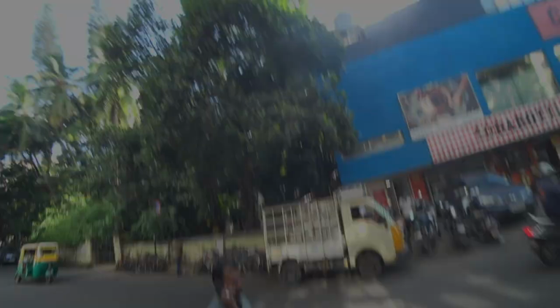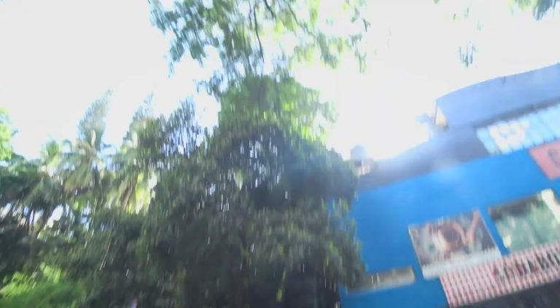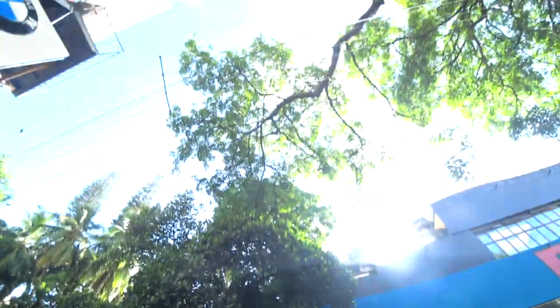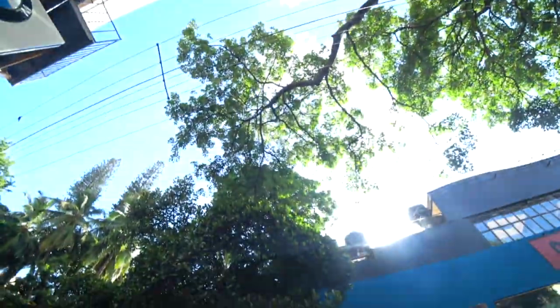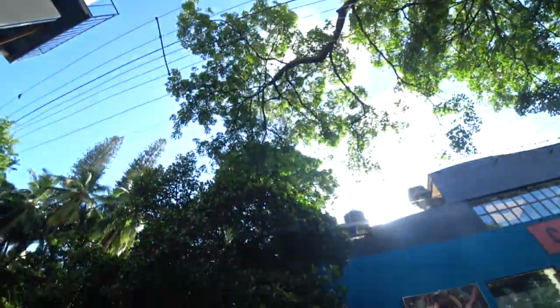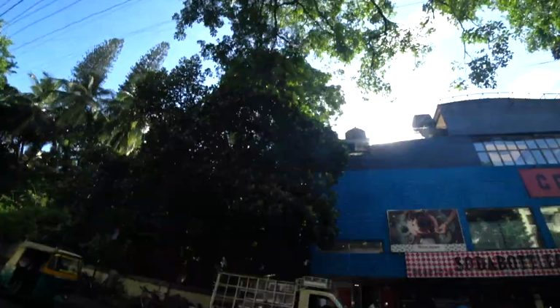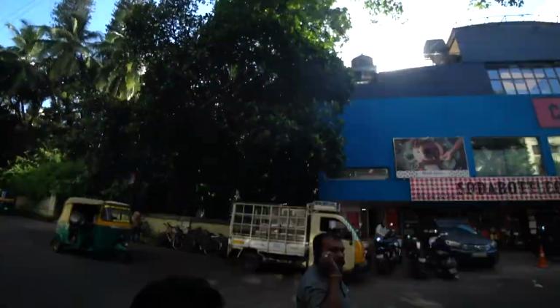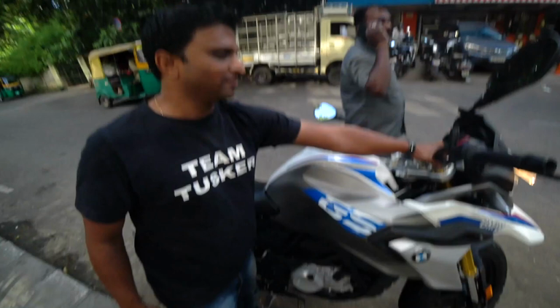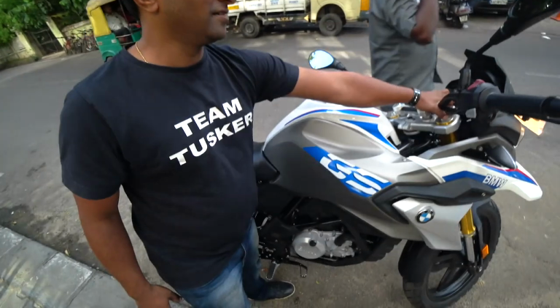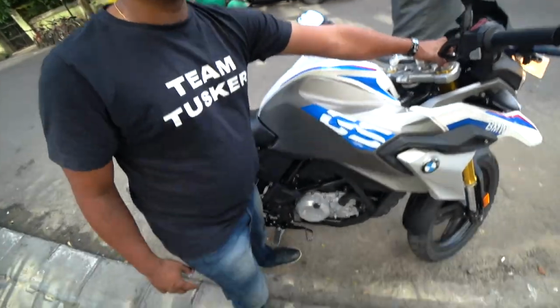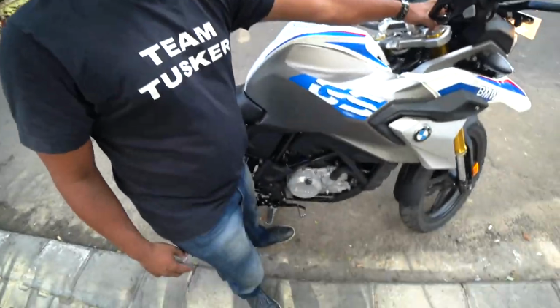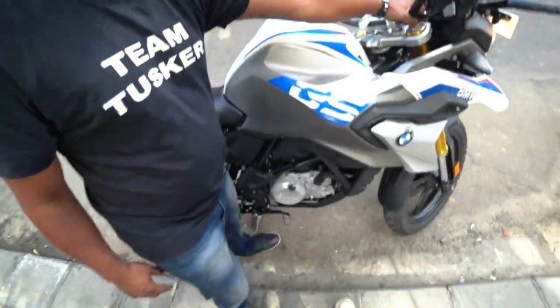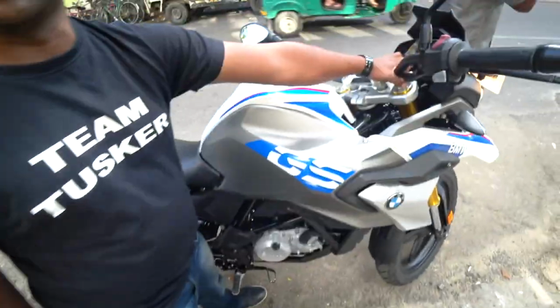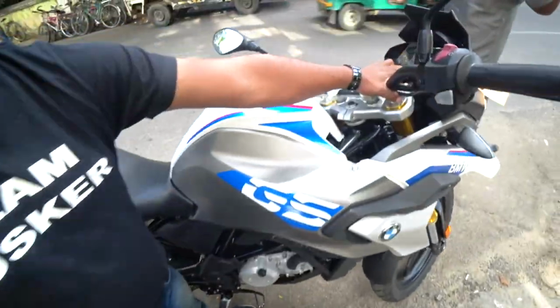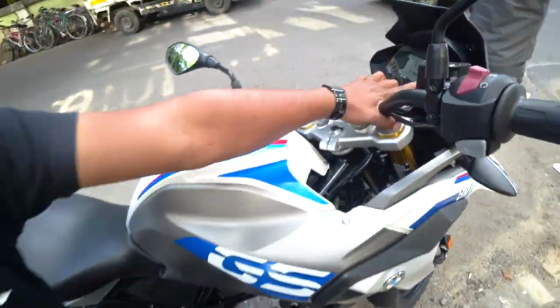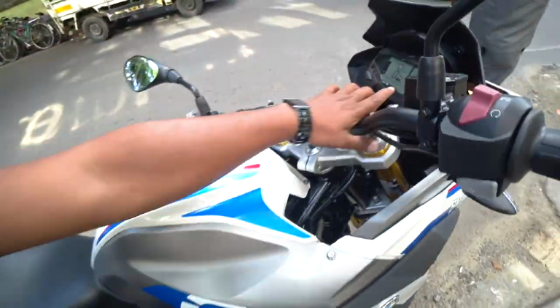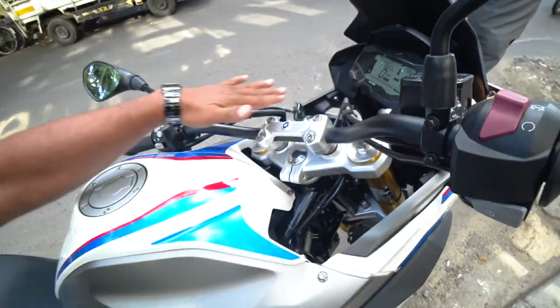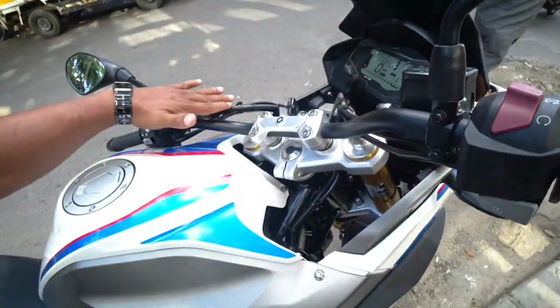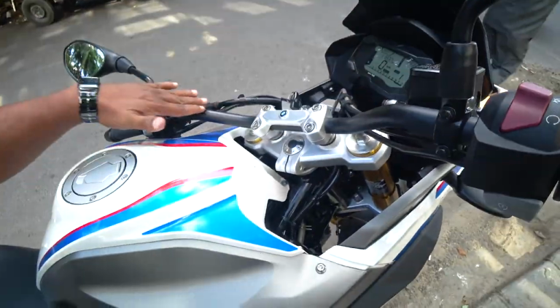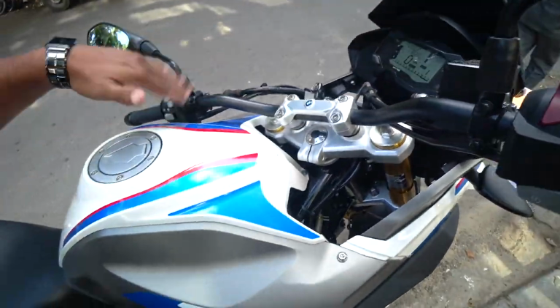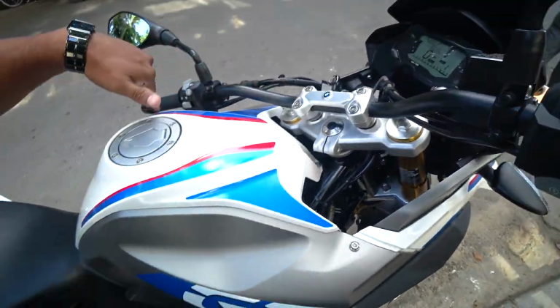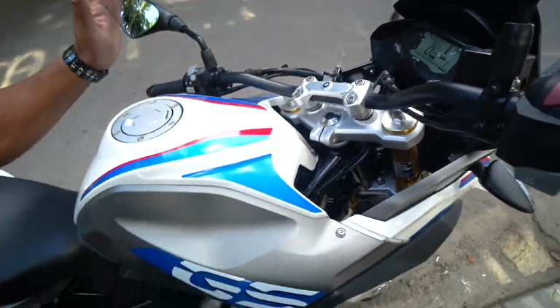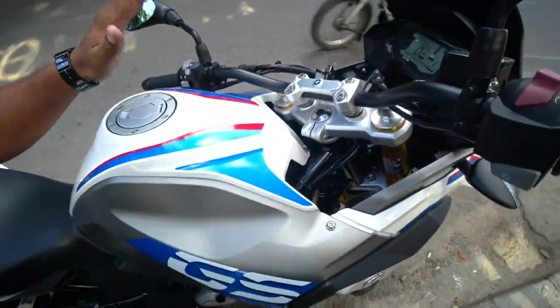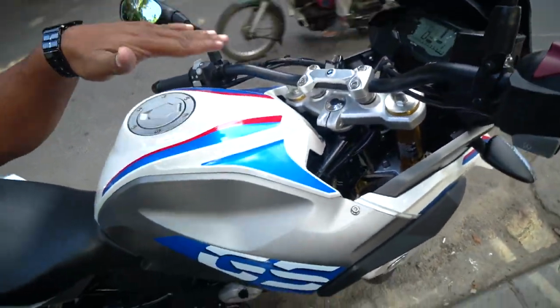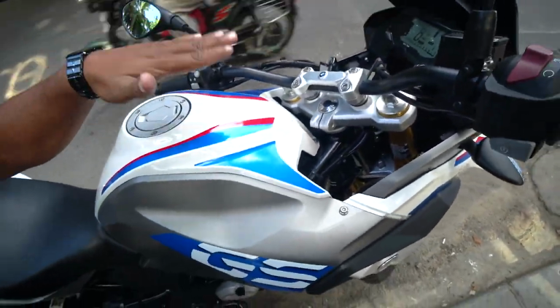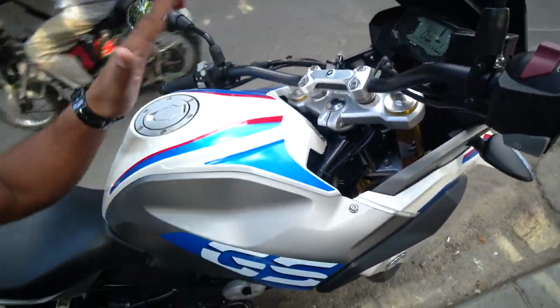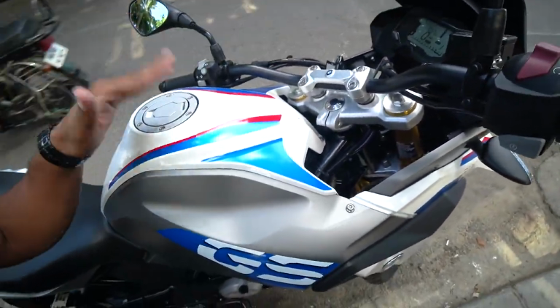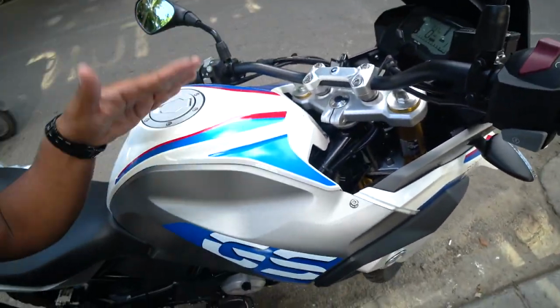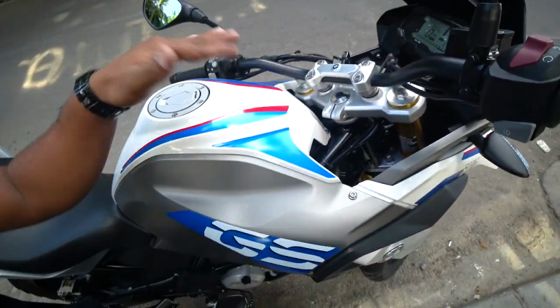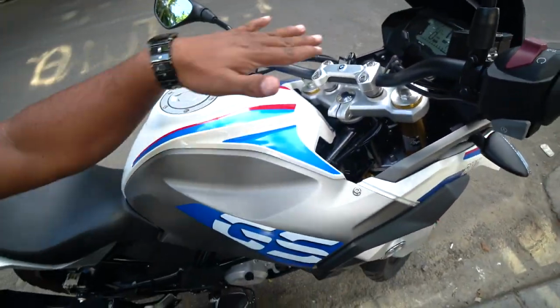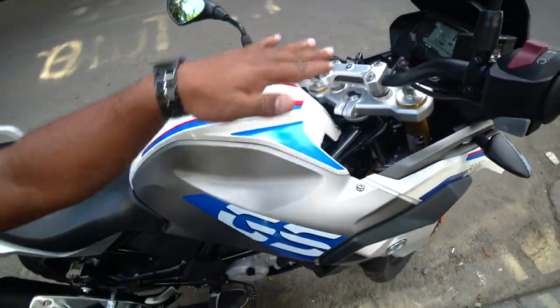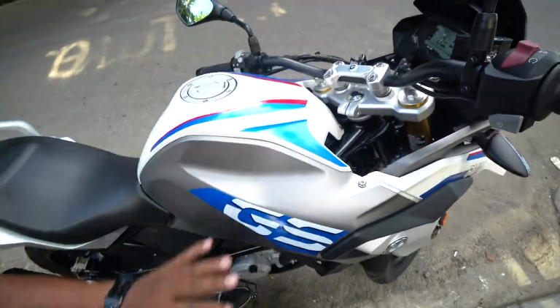This is the gear indicator — showing one right now. Okay, one down all up, so you know one and two is the neutral.